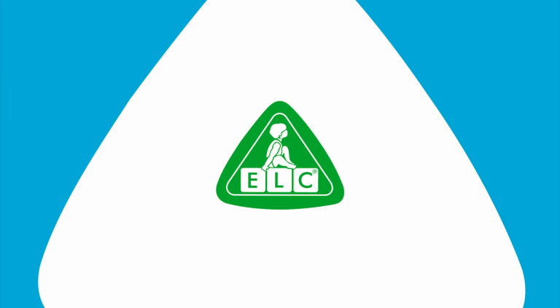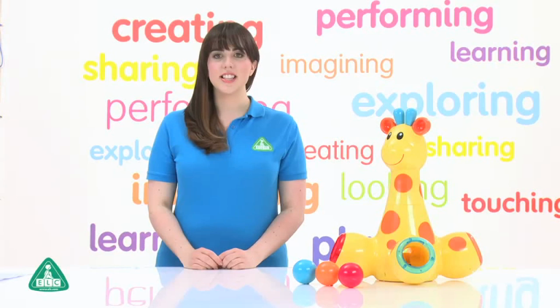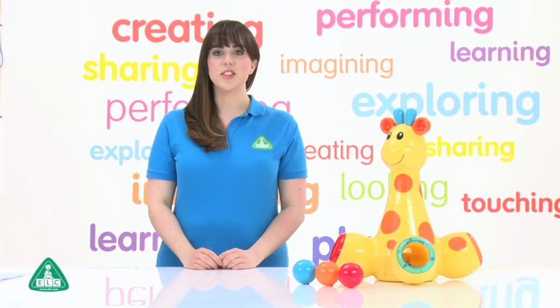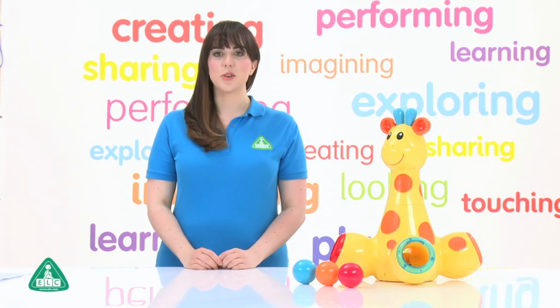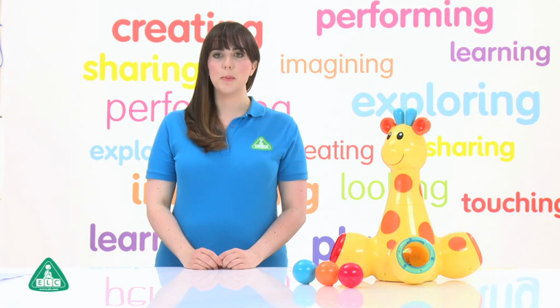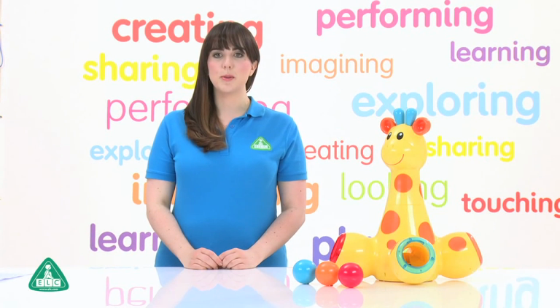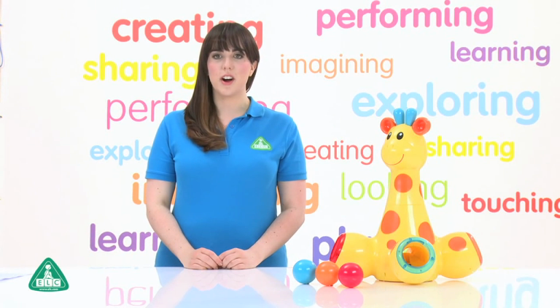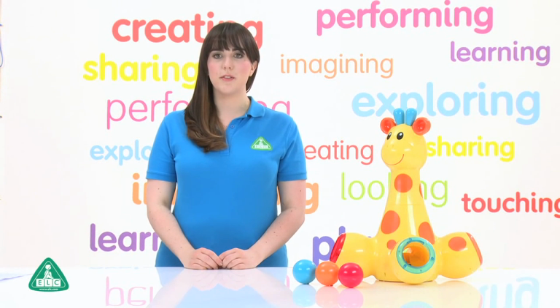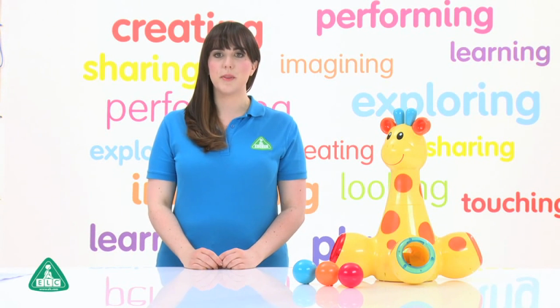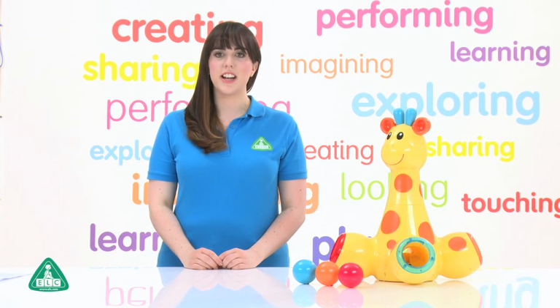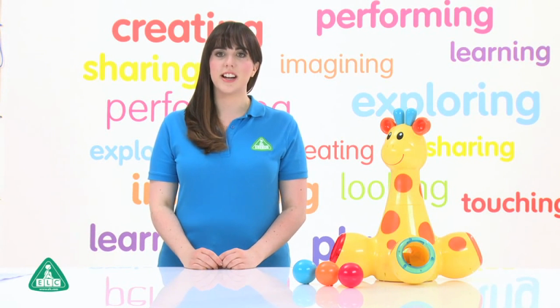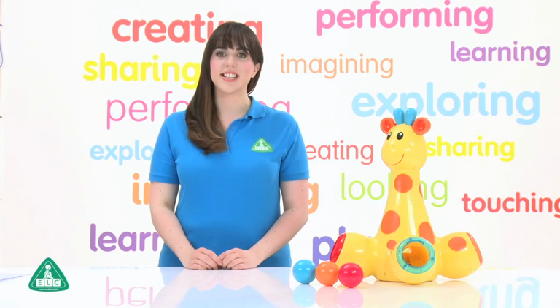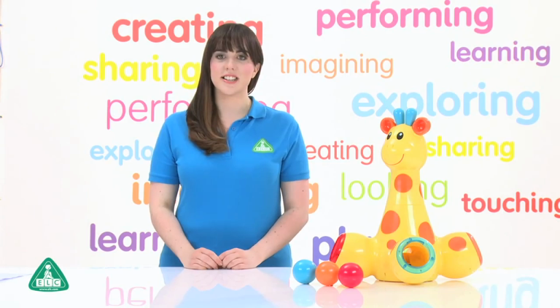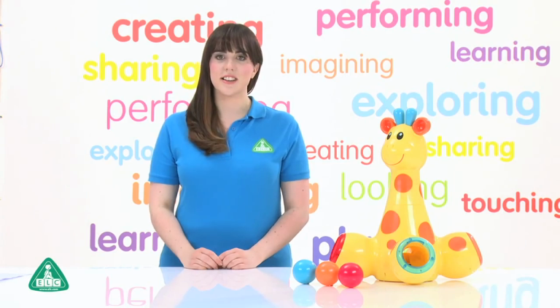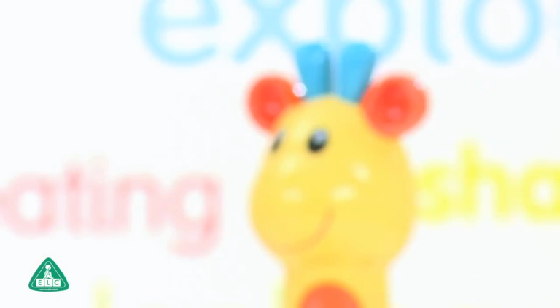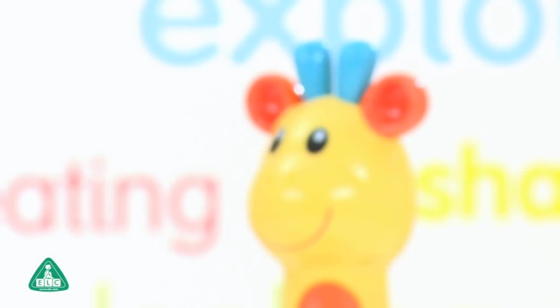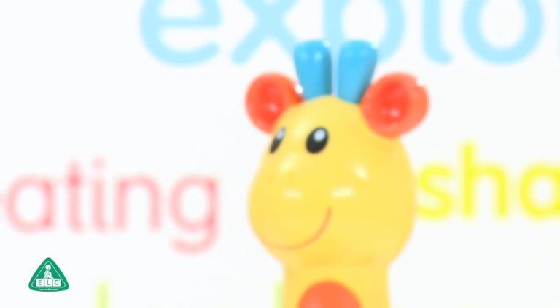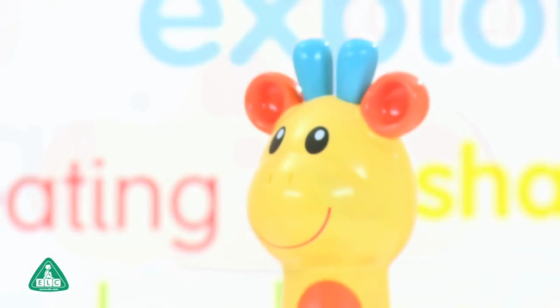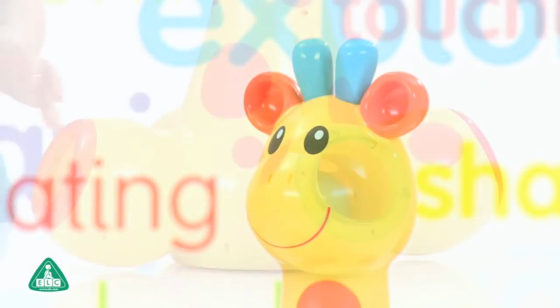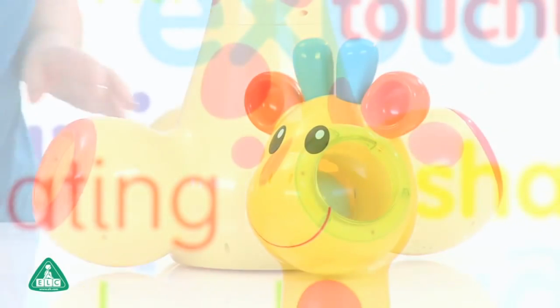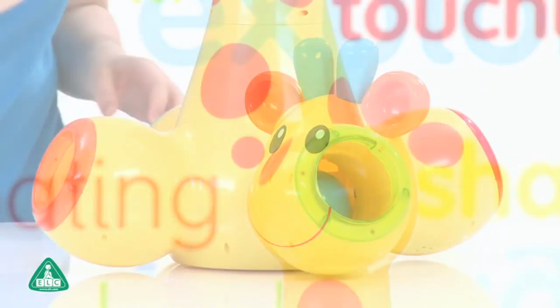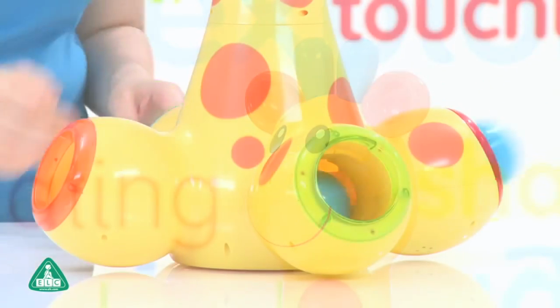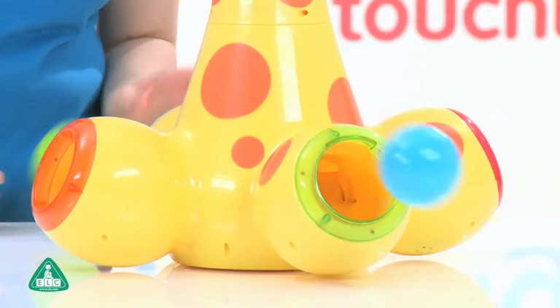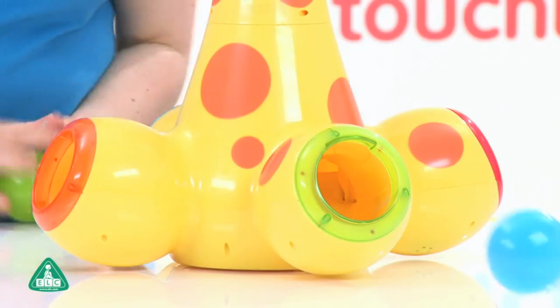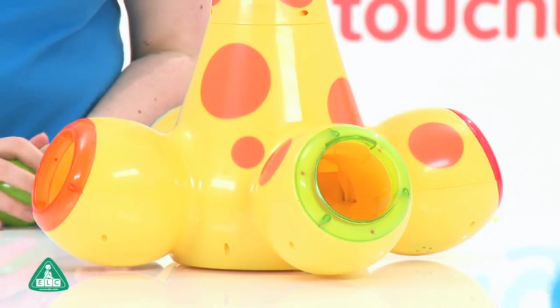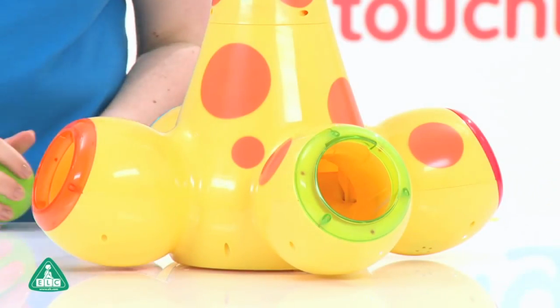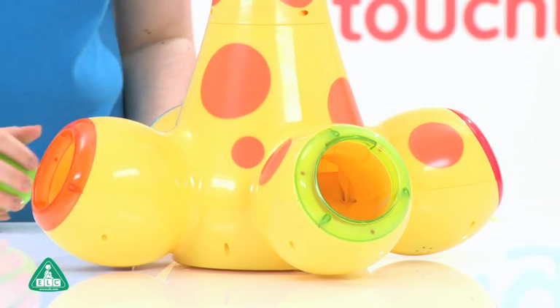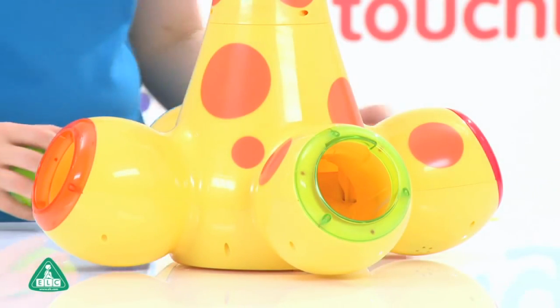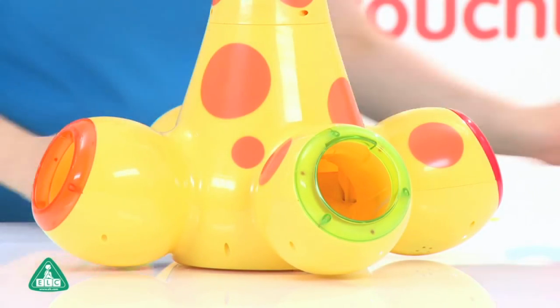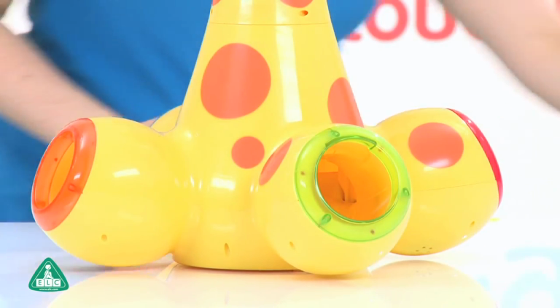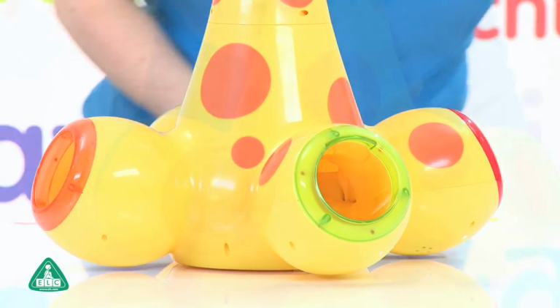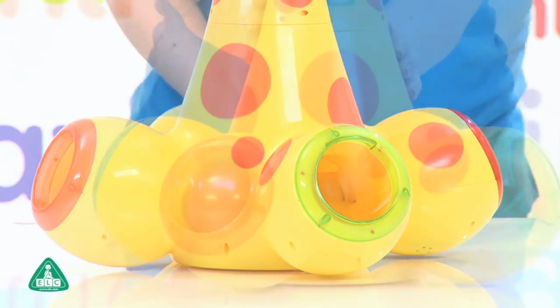This is the drop and pop giraffe from the Early Learning Centre. Drop the balls into the giraffe's head and watch as they magically pop out of its feet.